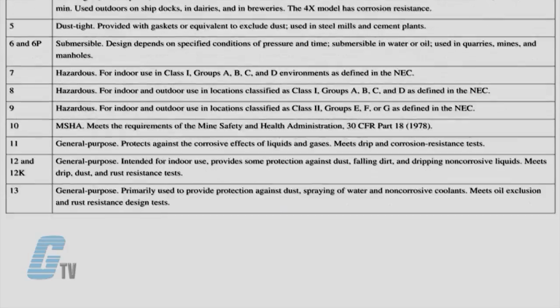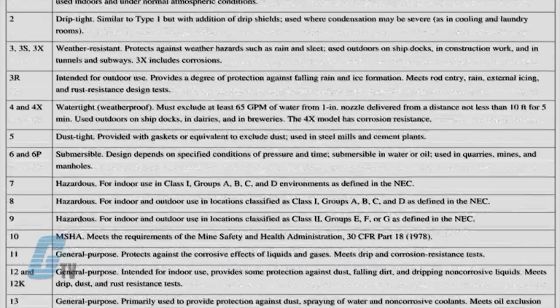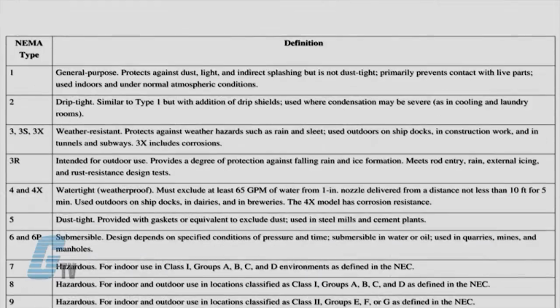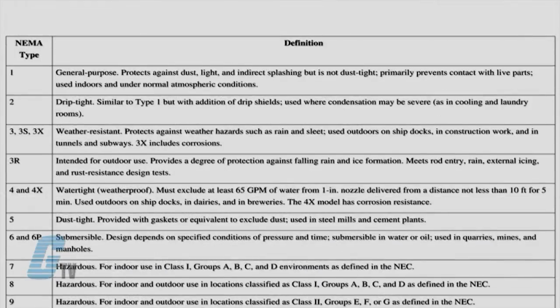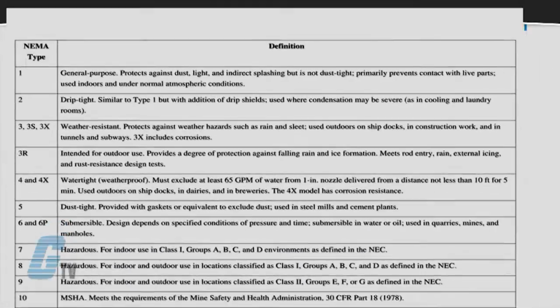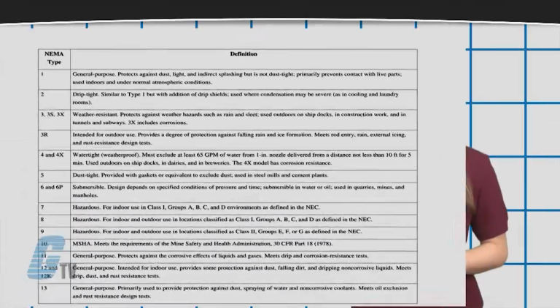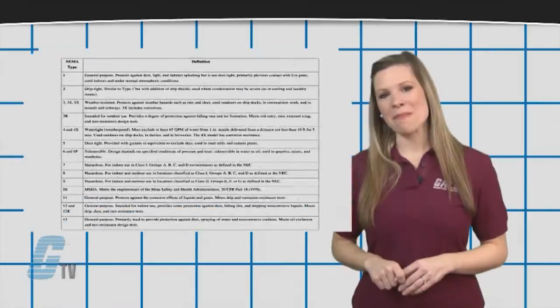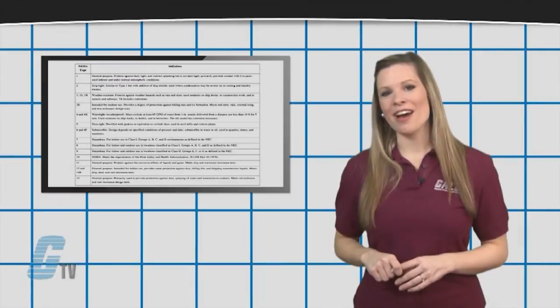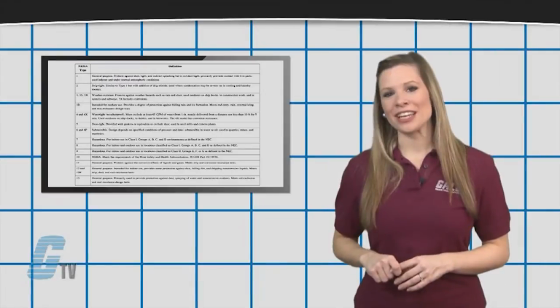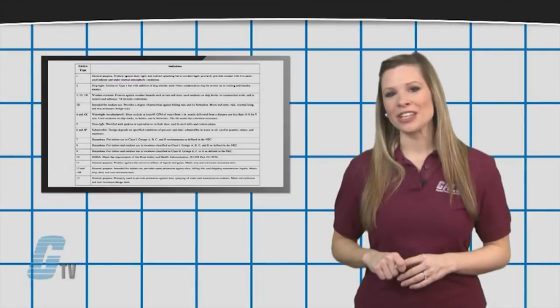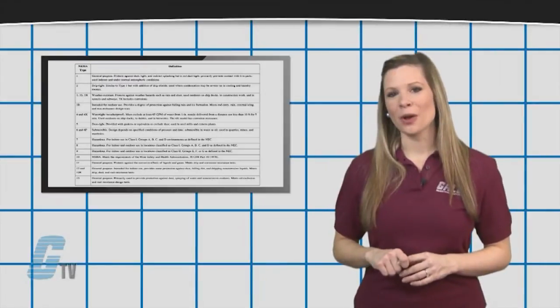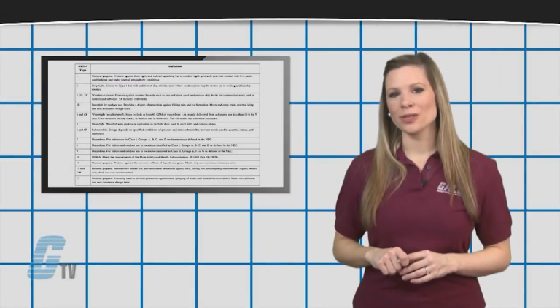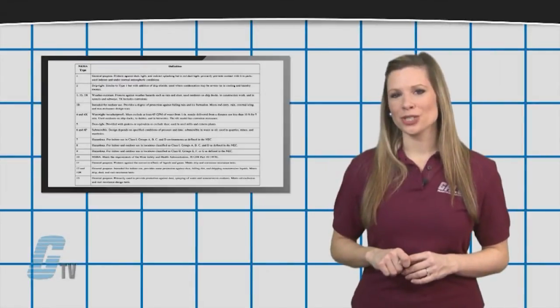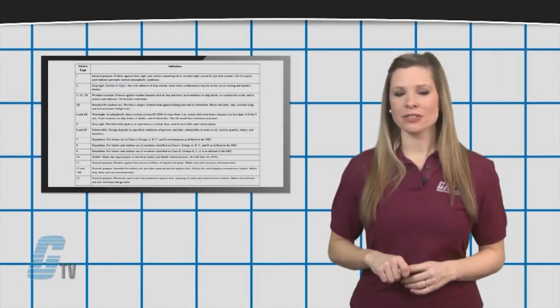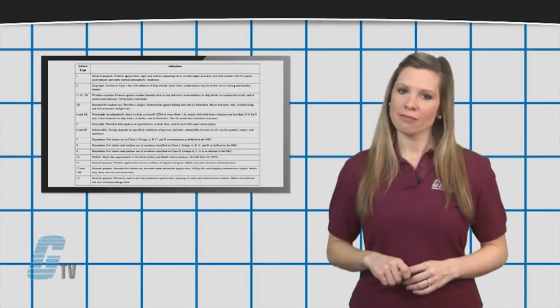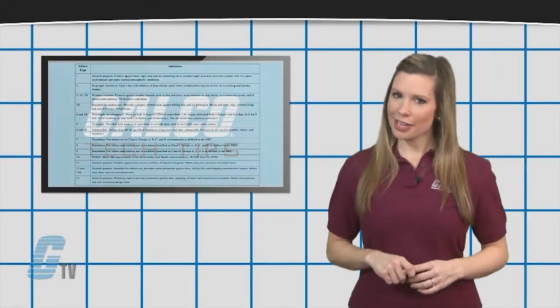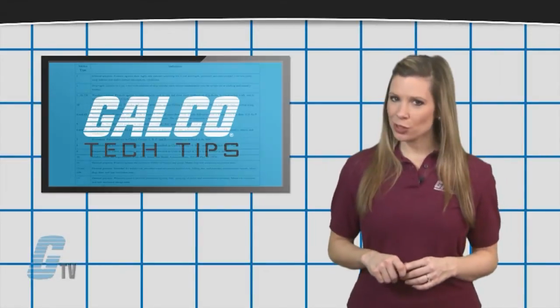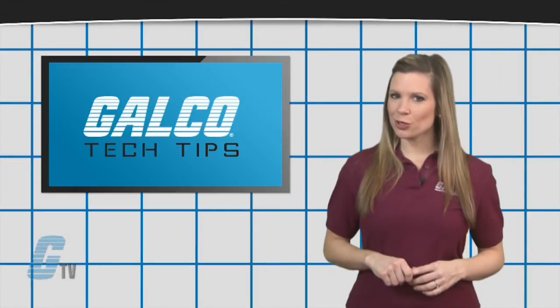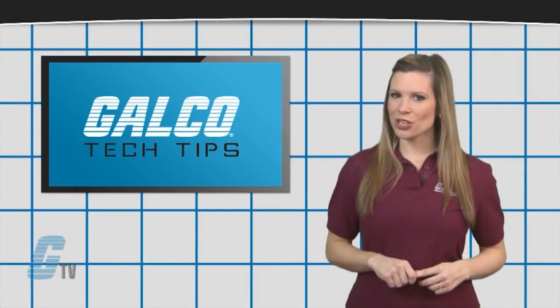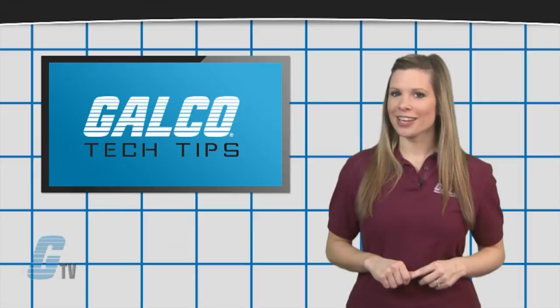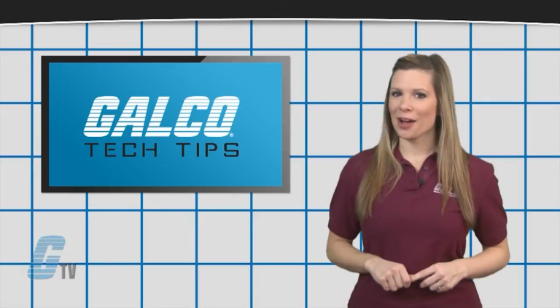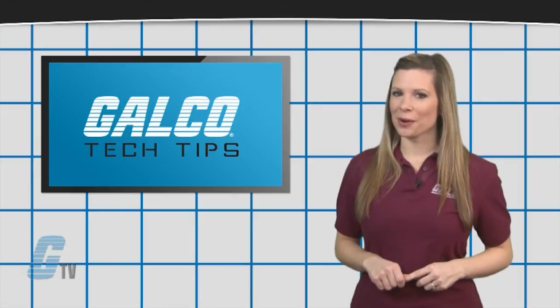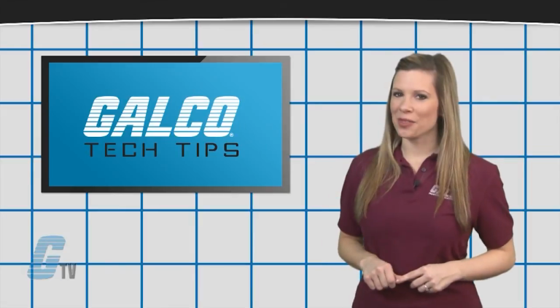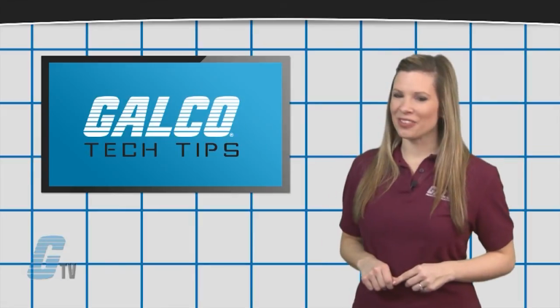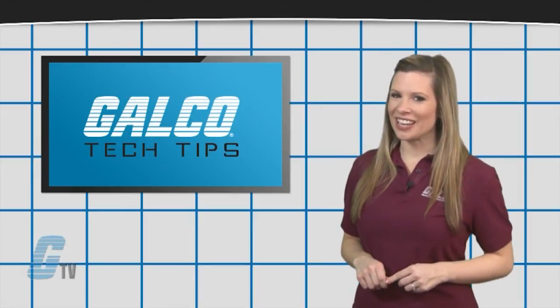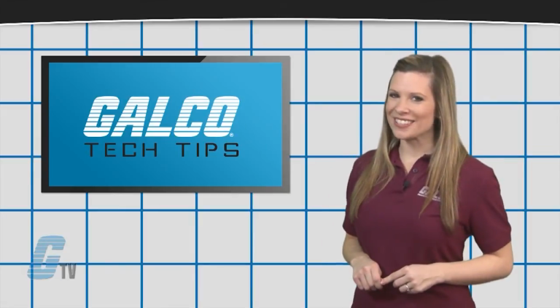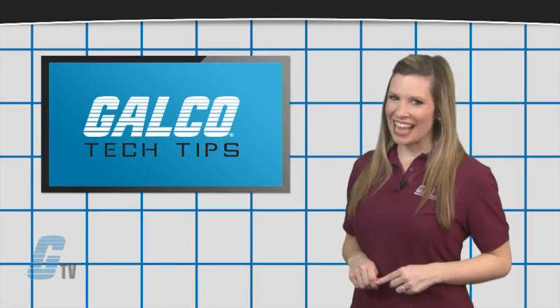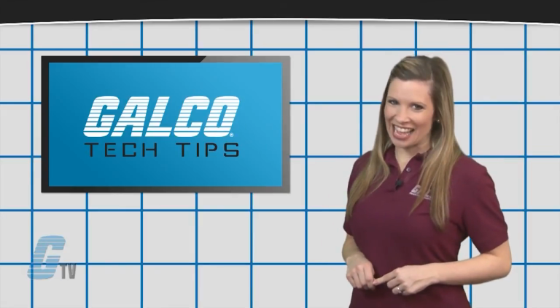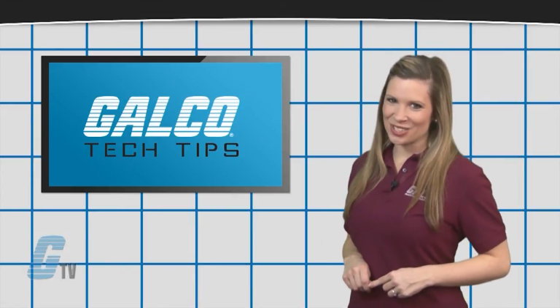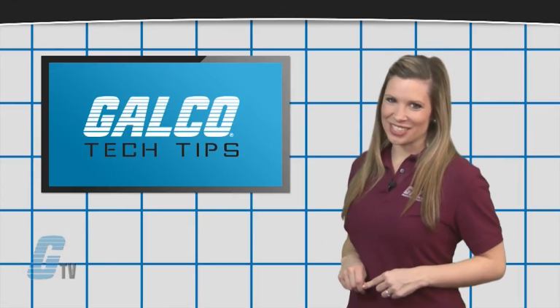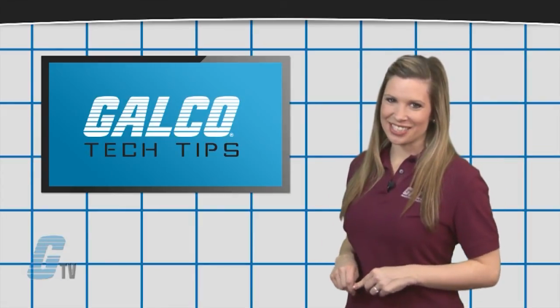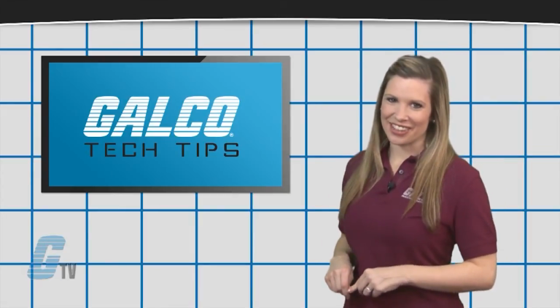To find out more about enclosures, make sure you check out our other videos on GTV.